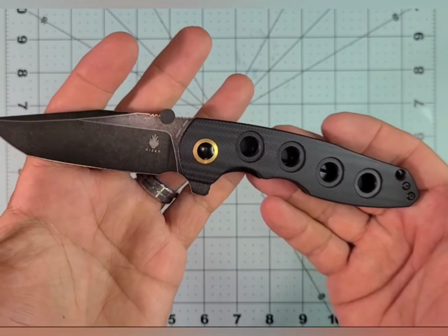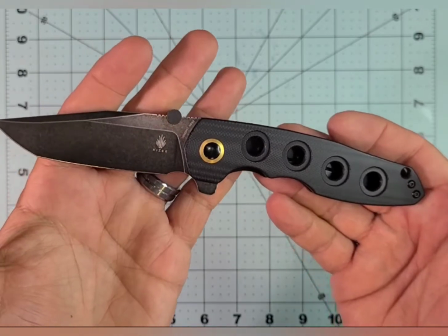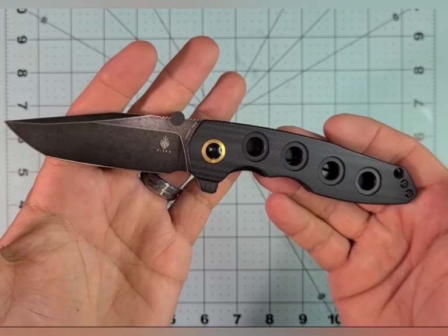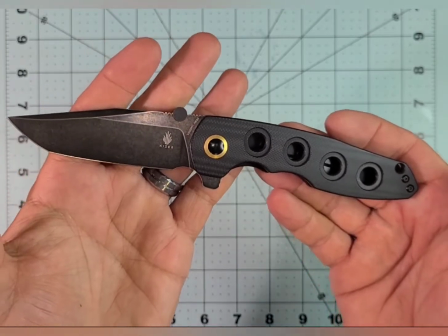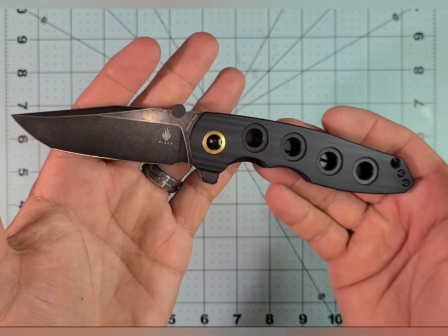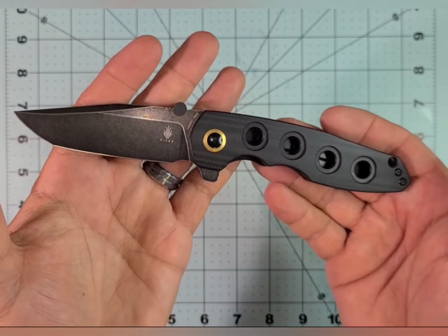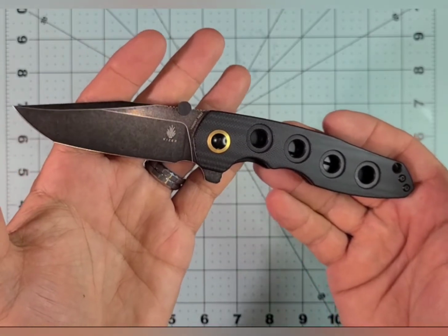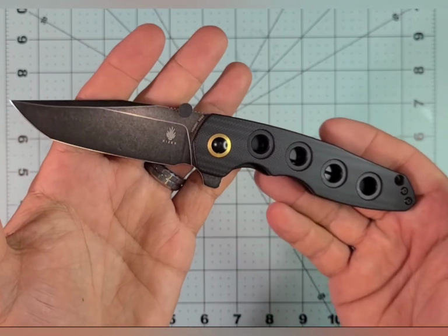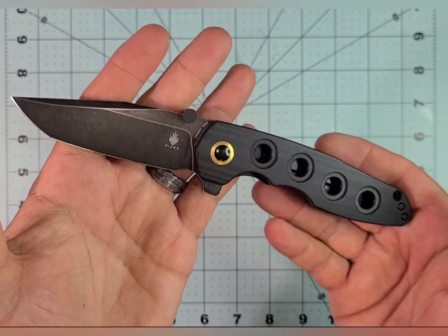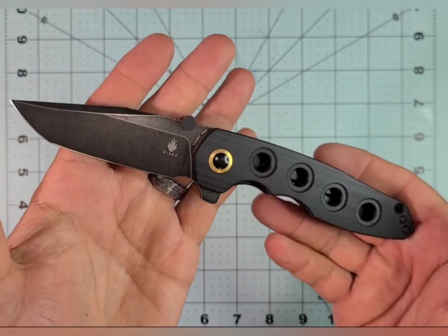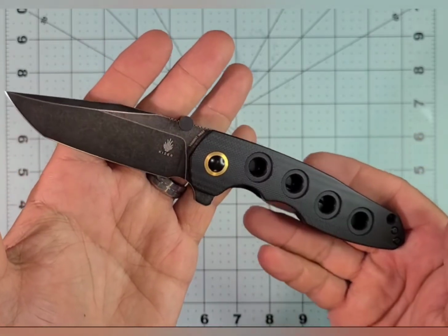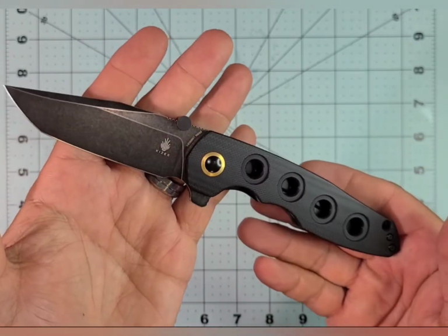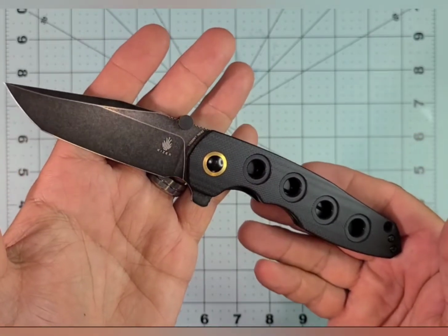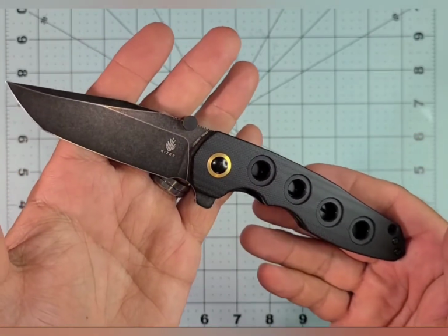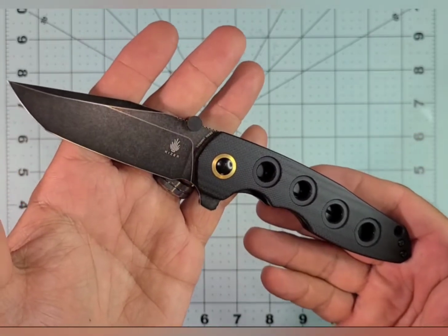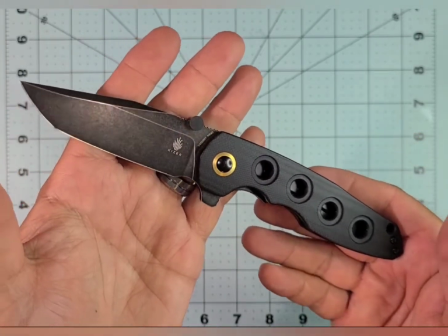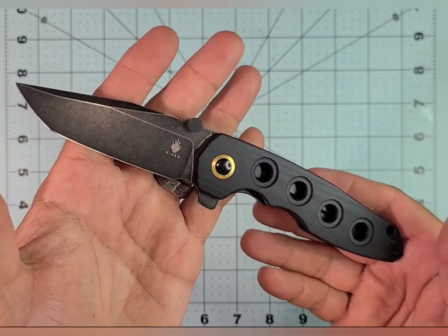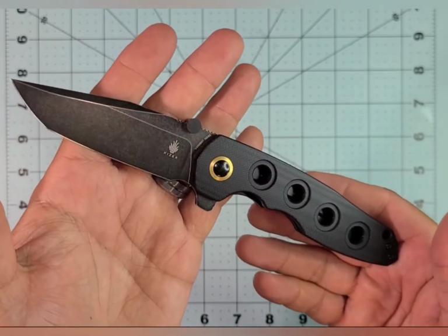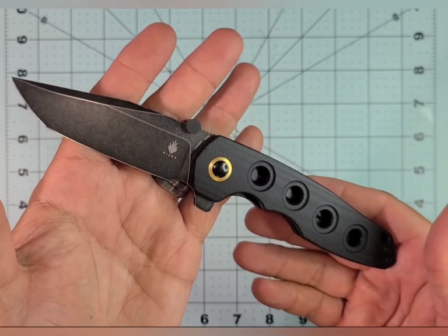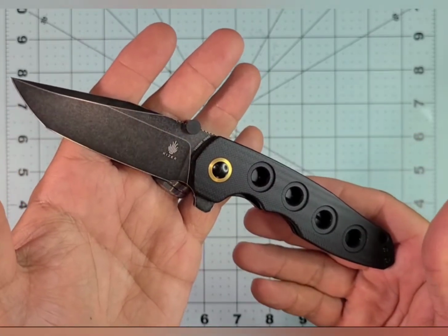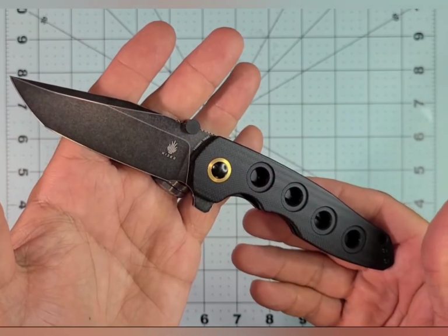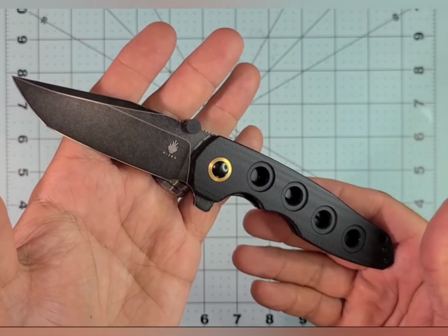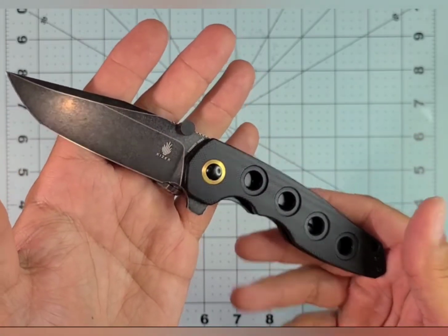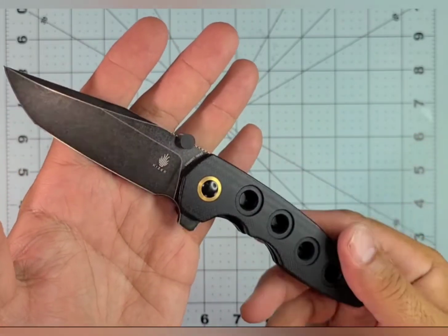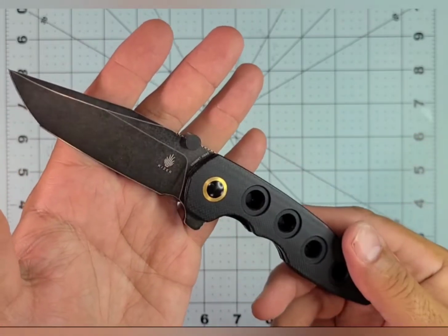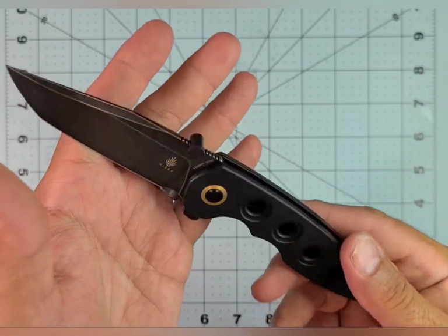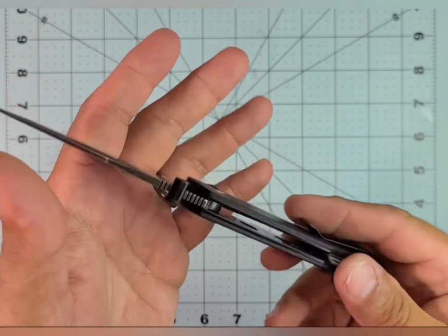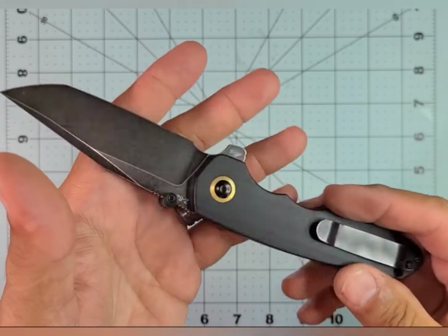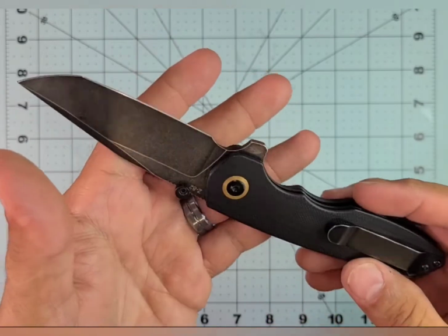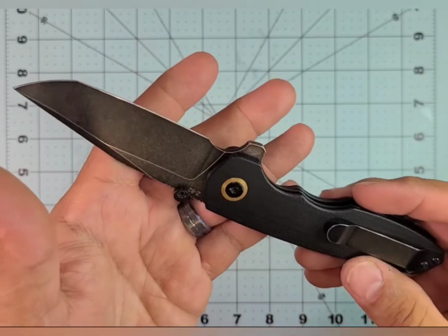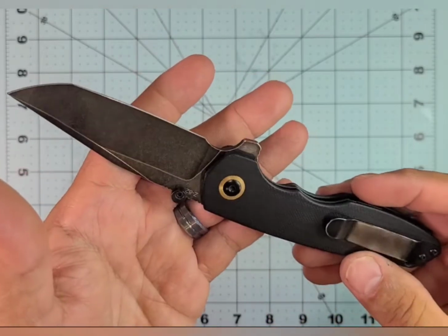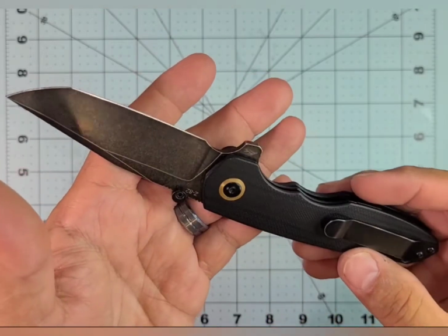To me, this is a $100 knife — at least a $90 knife. It's punching above its weight class for sure.